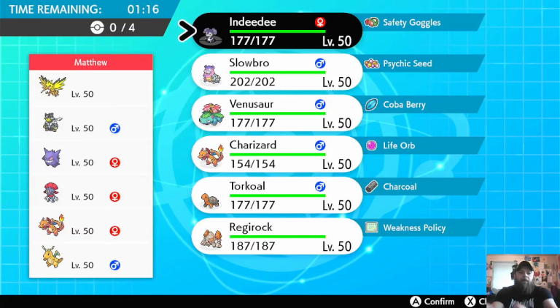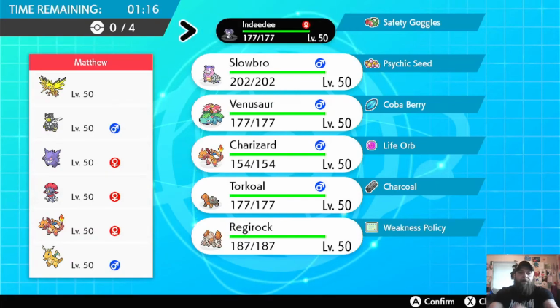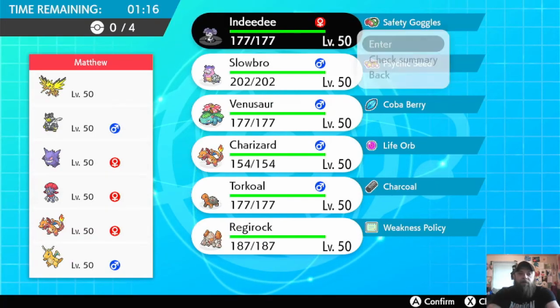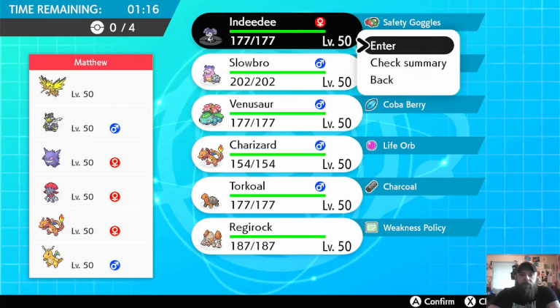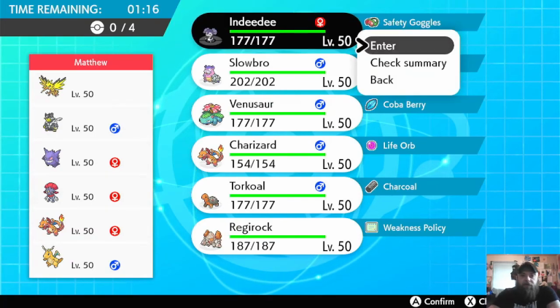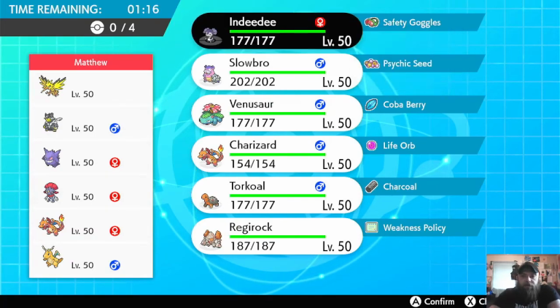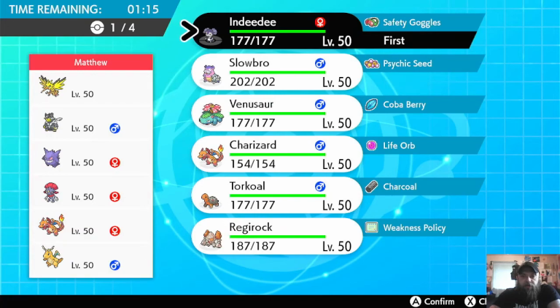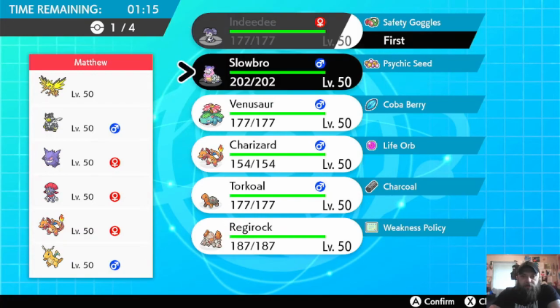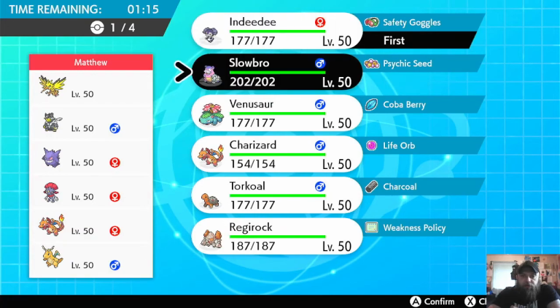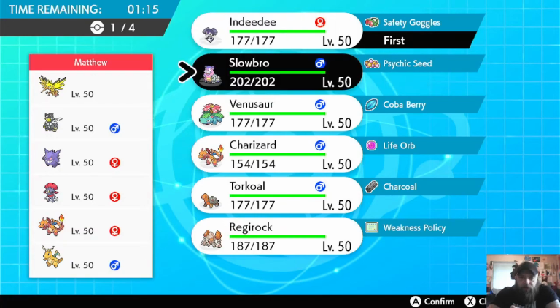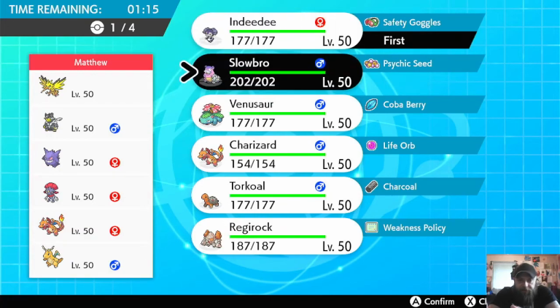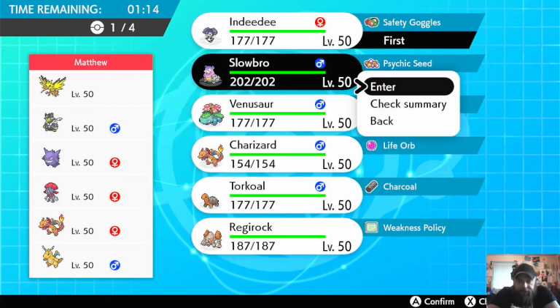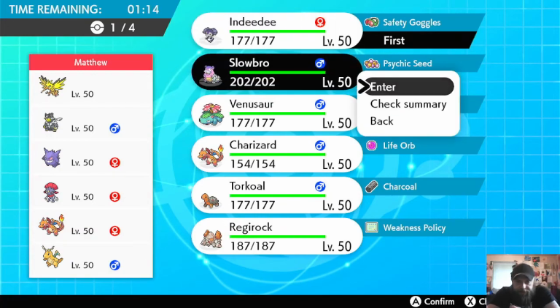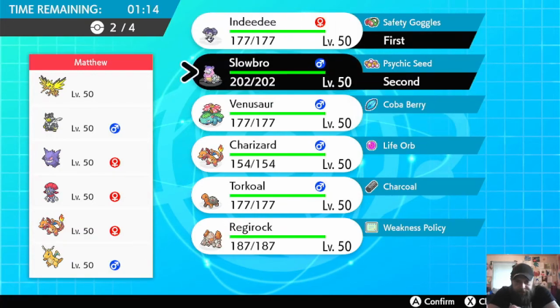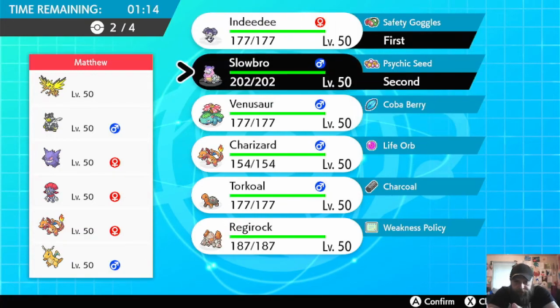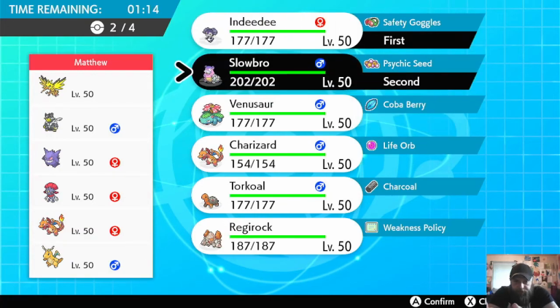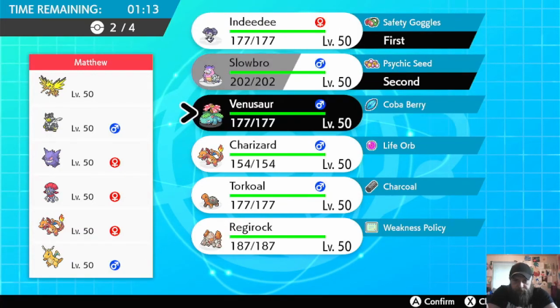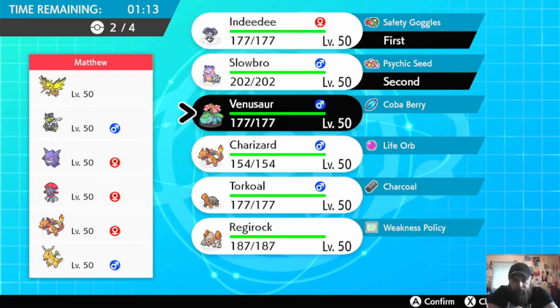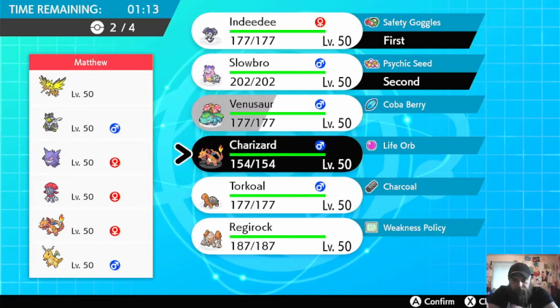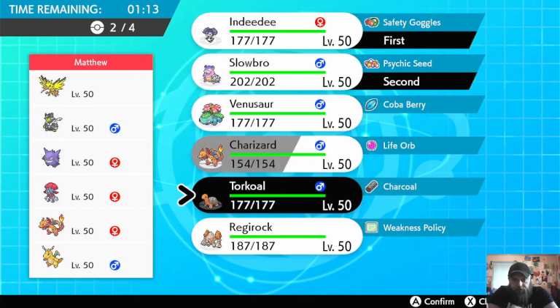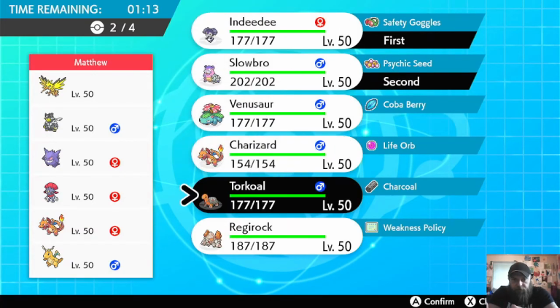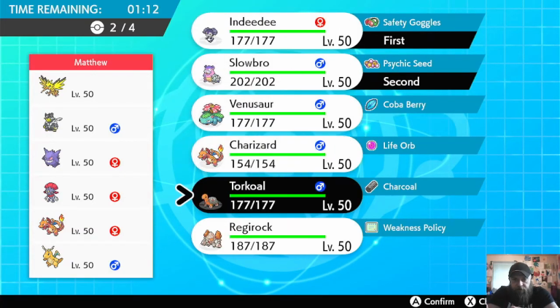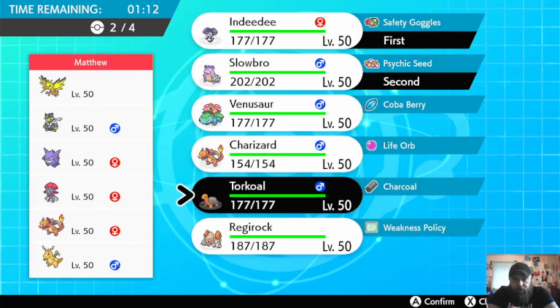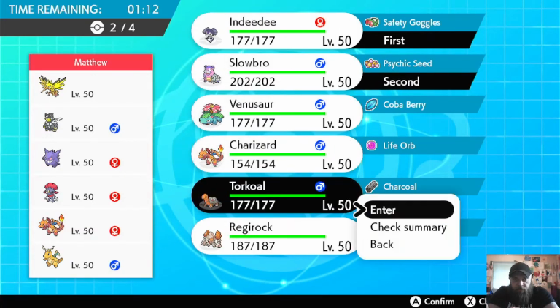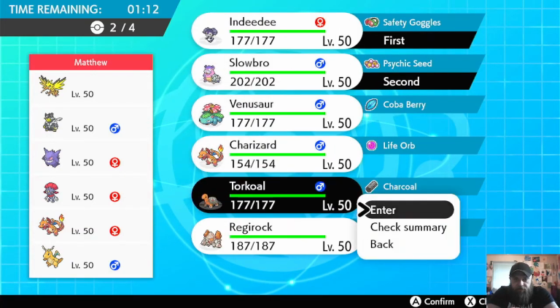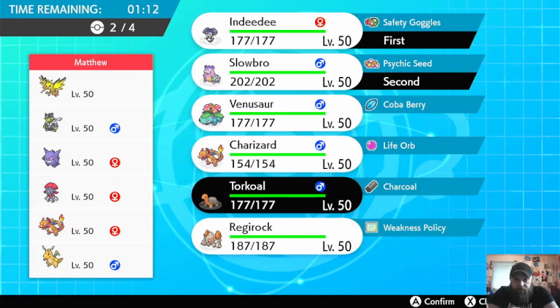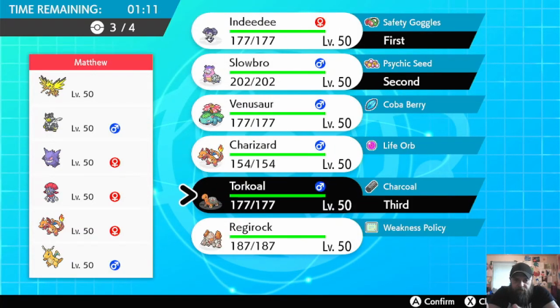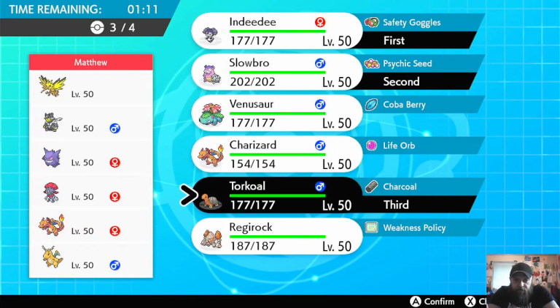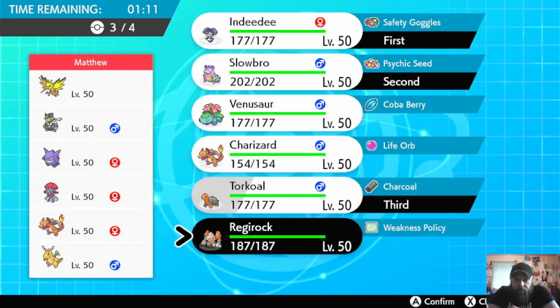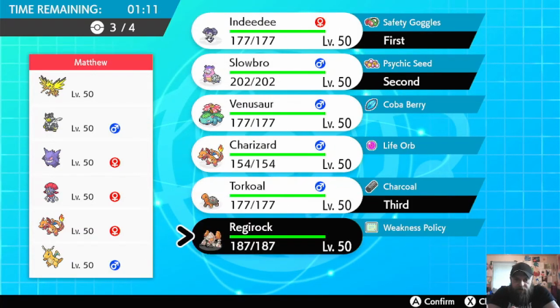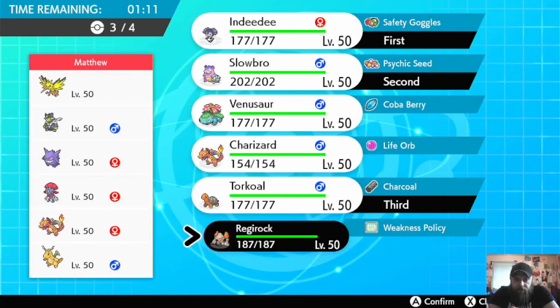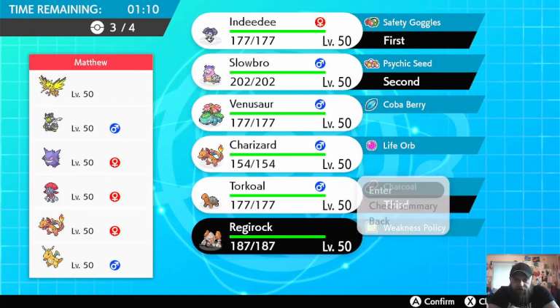So we're going to use our Trick Room core here, and we're going to bring Torkoal and Regirock.